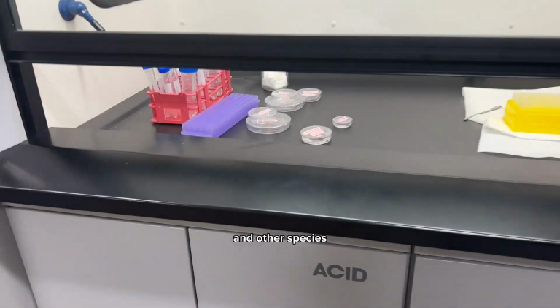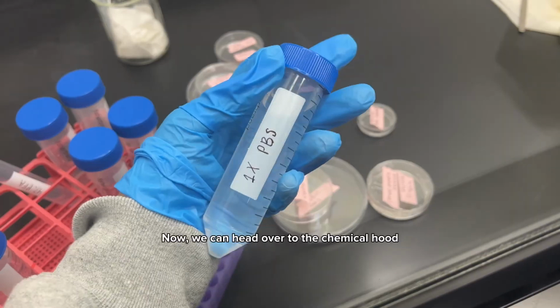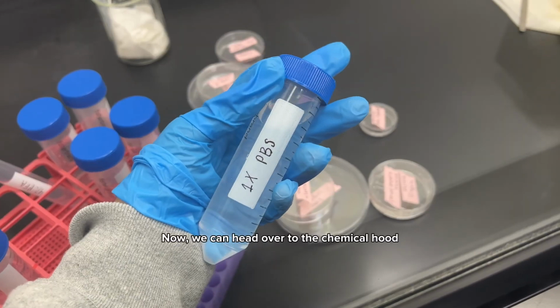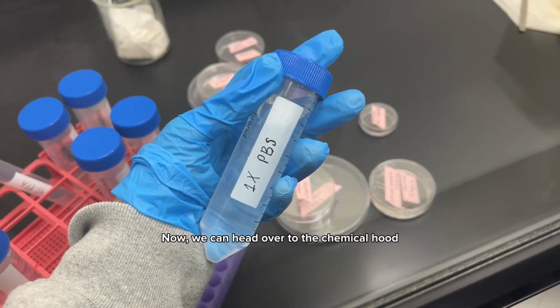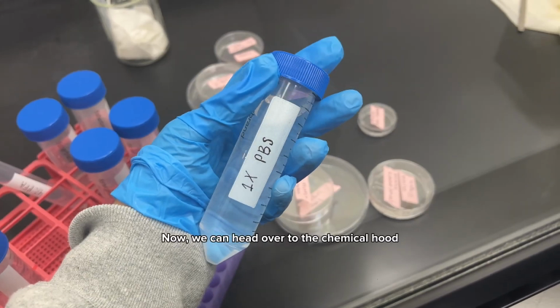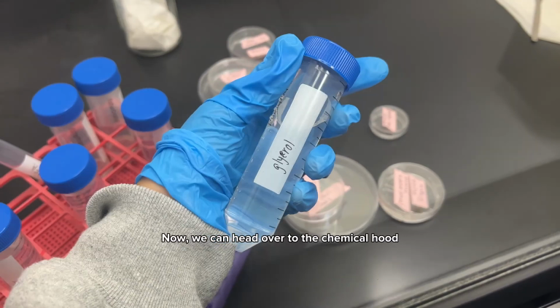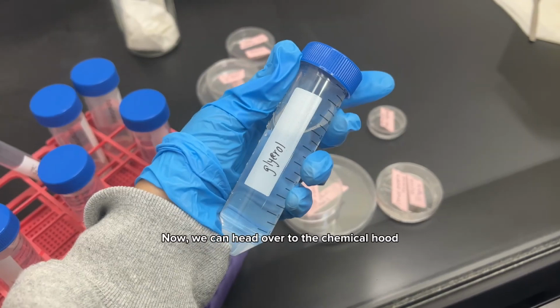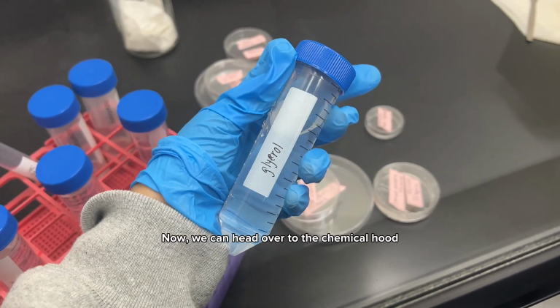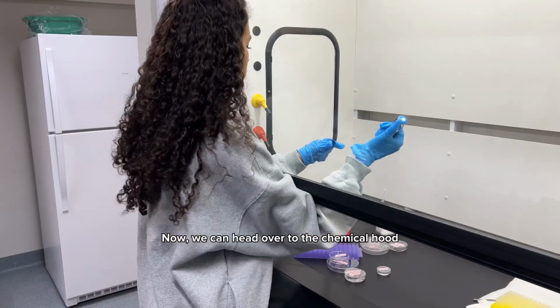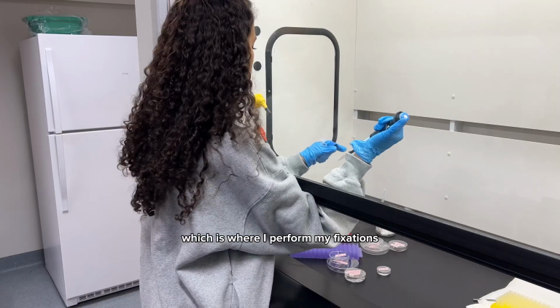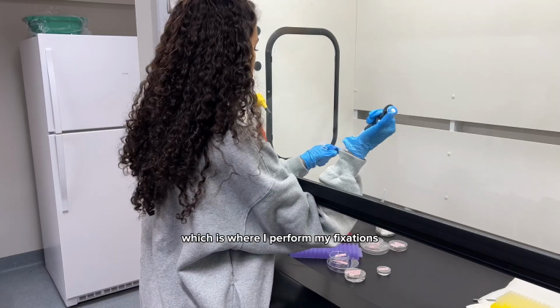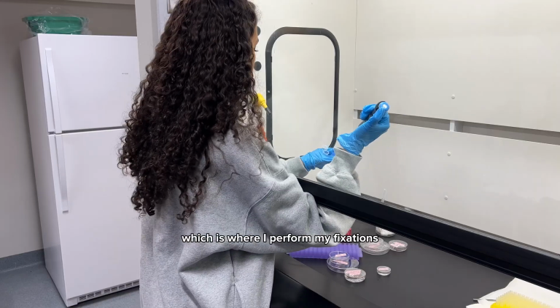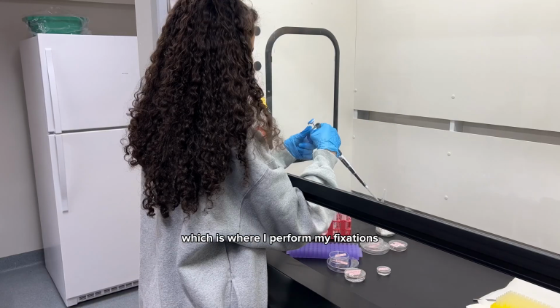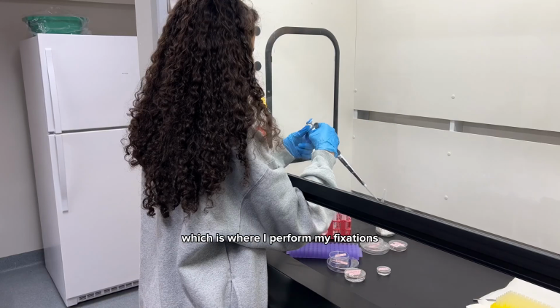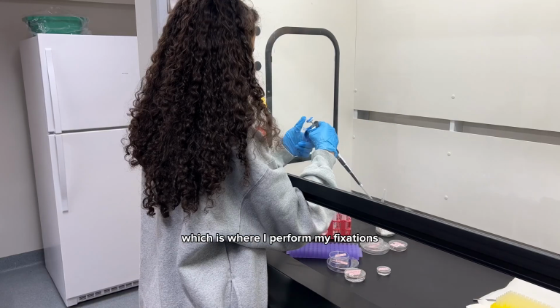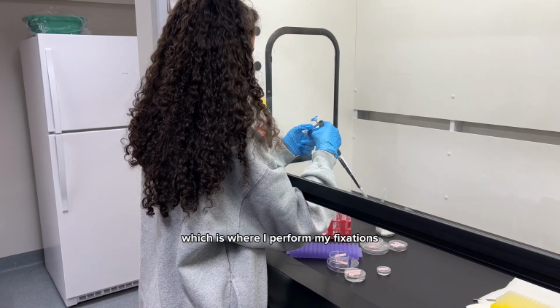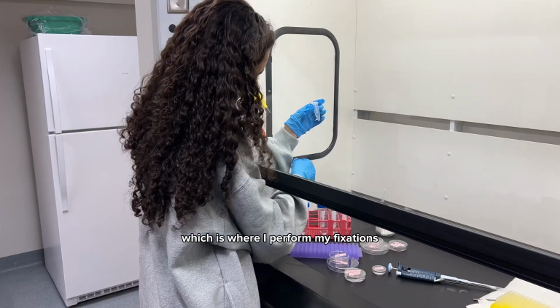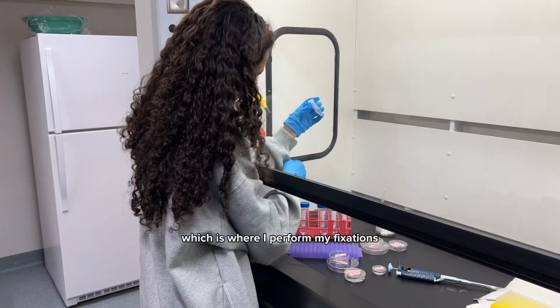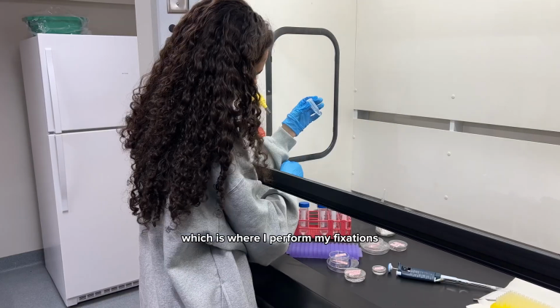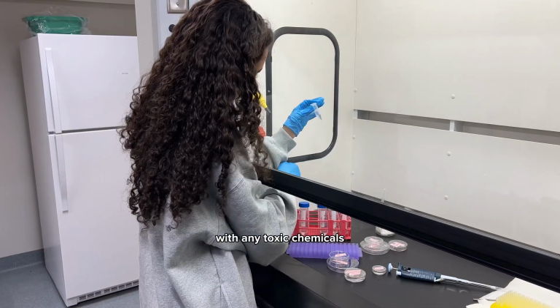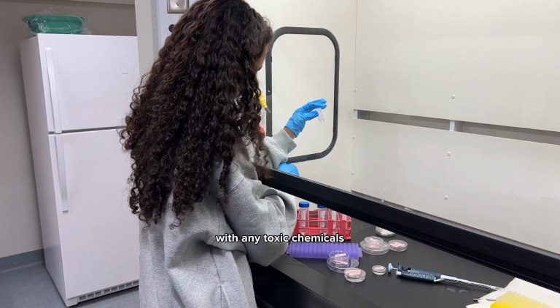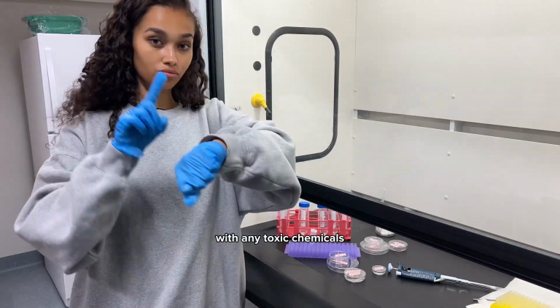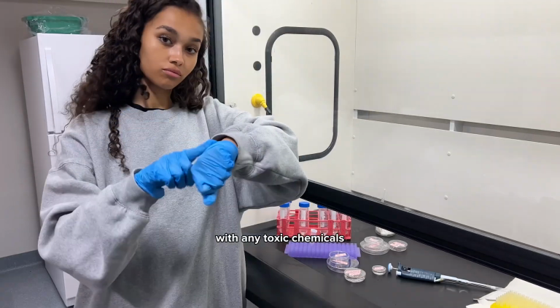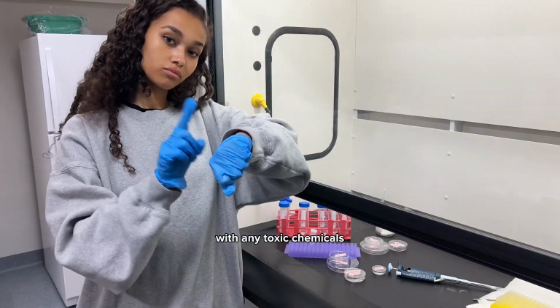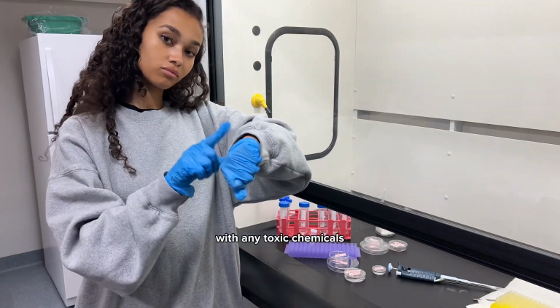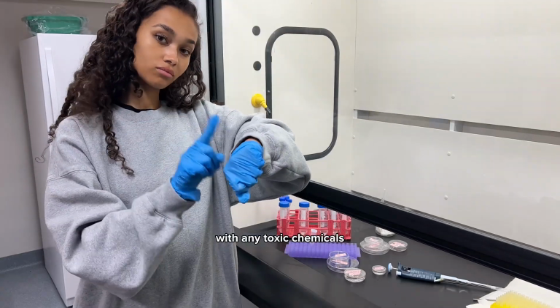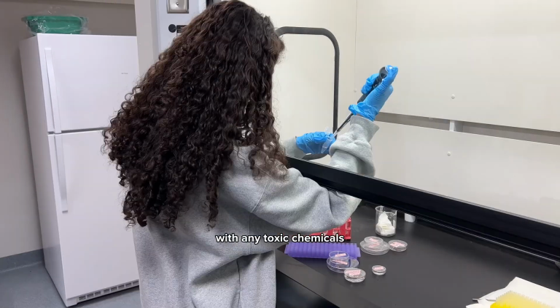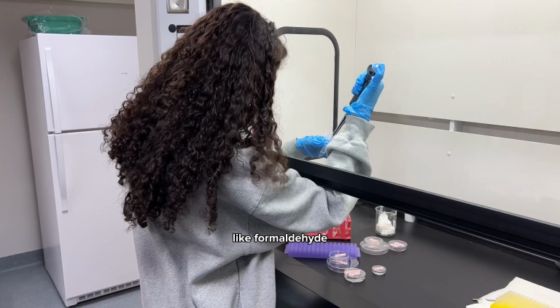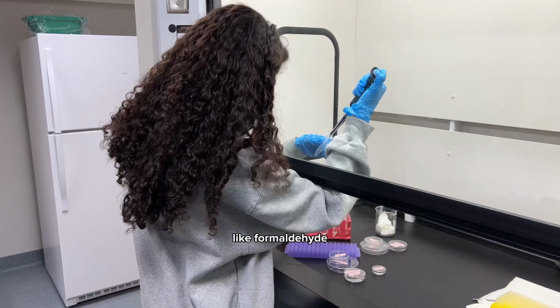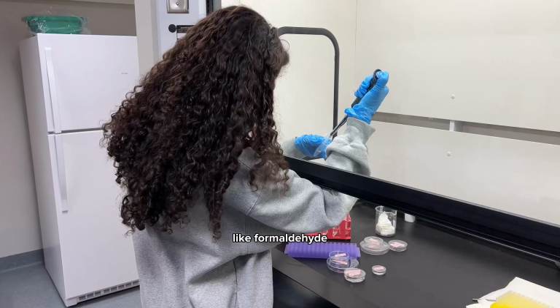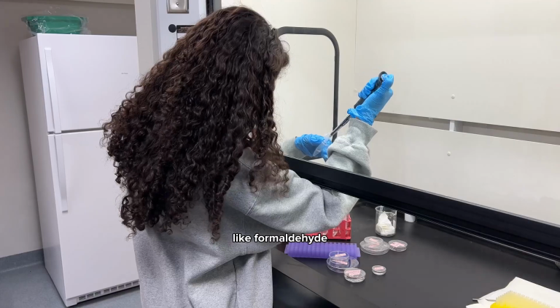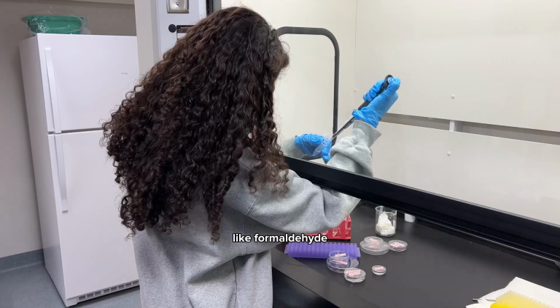Now we can head over to the chemical hood, which is where I perform my fixations with any toxic chemicals like formaldehyde.